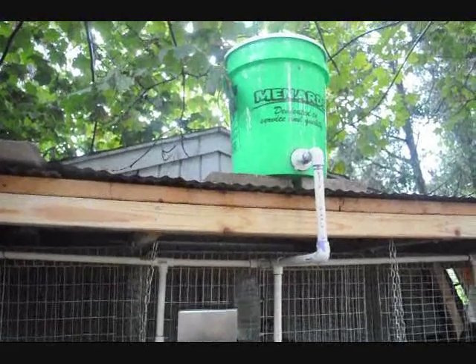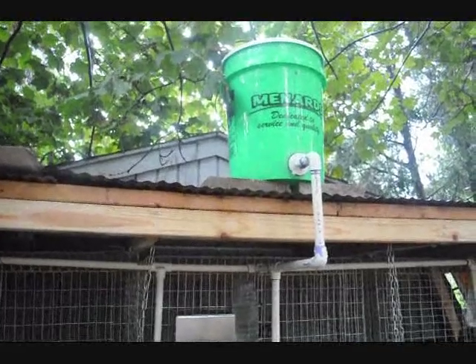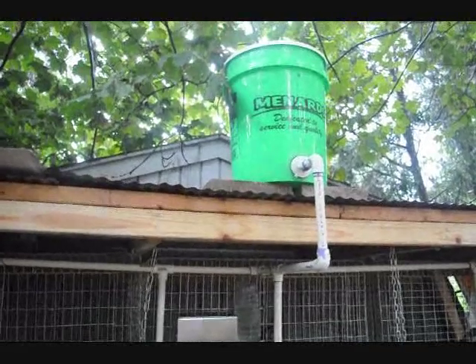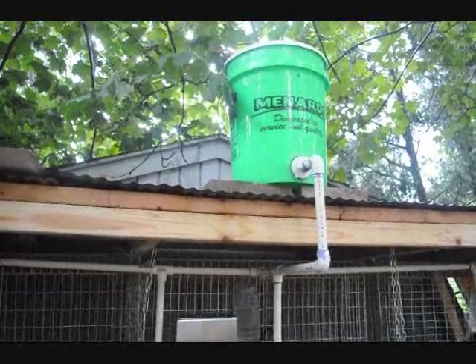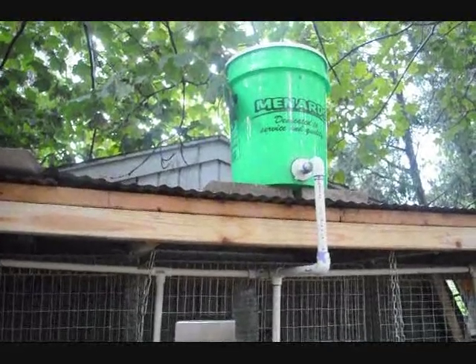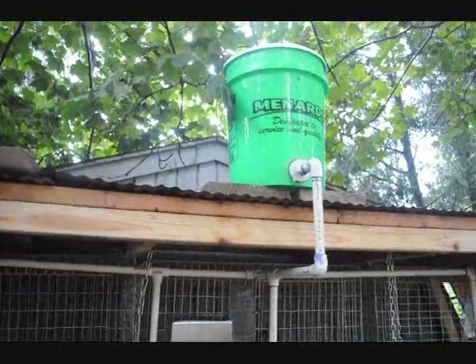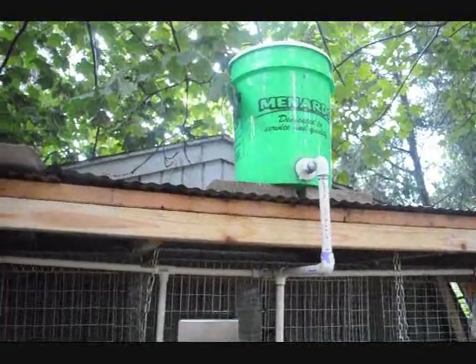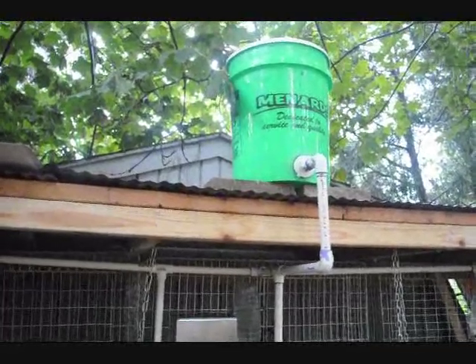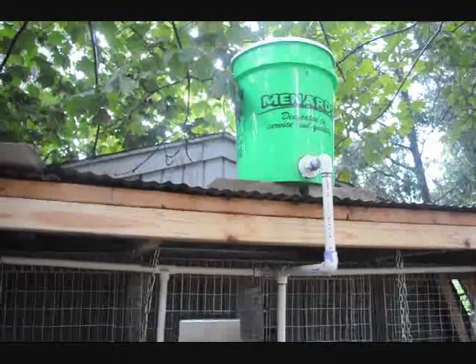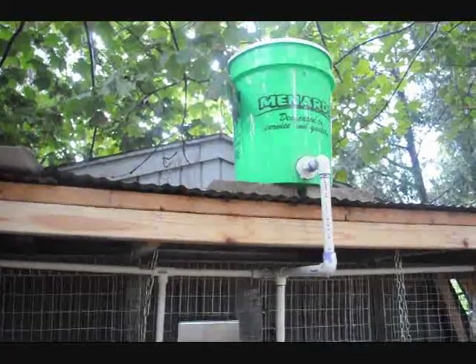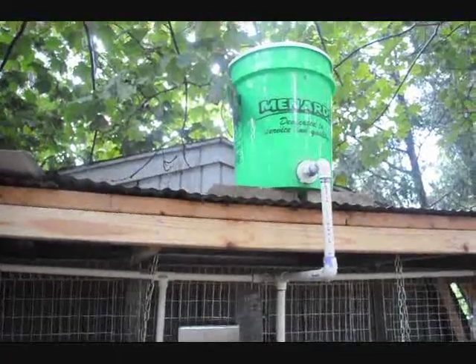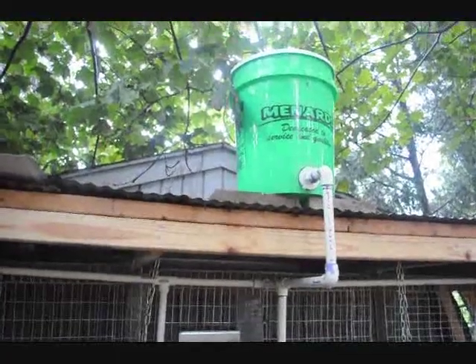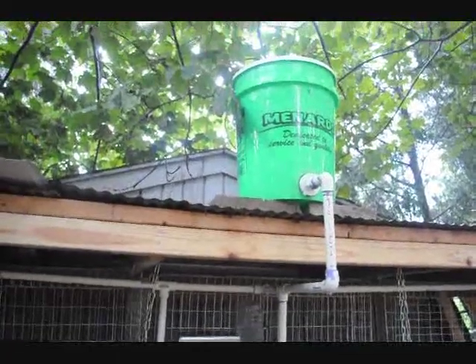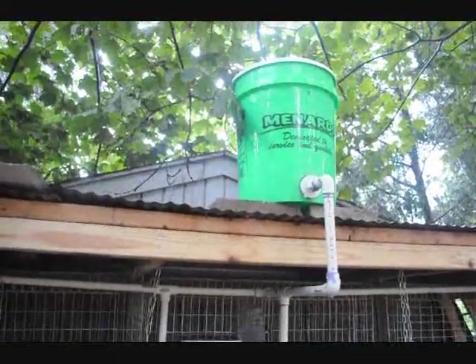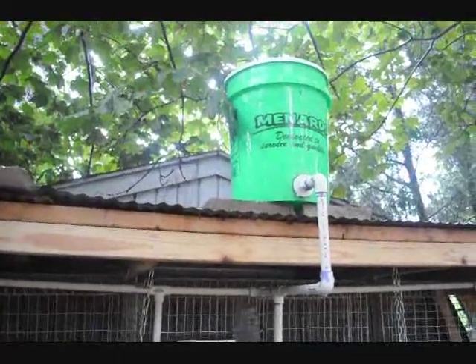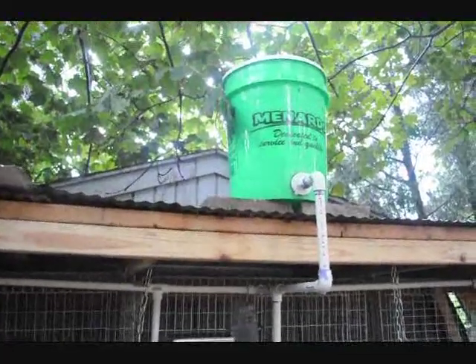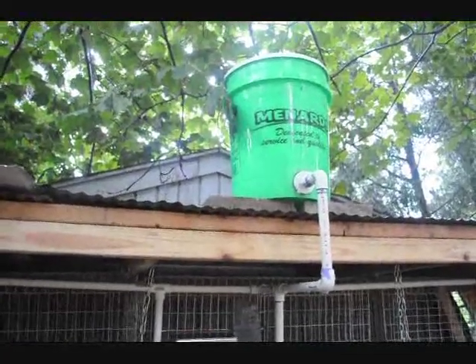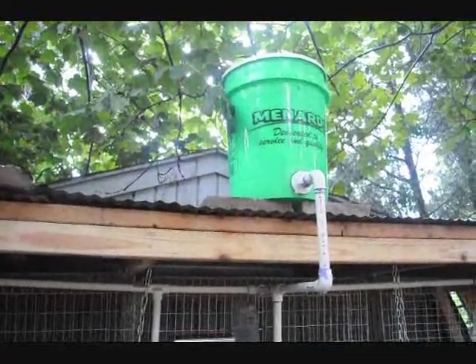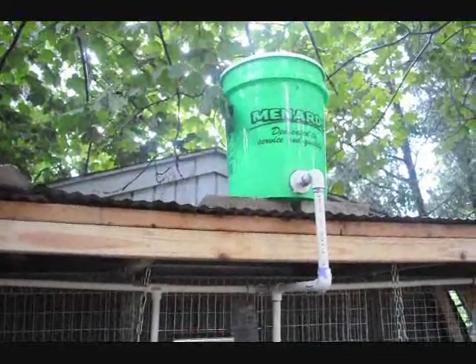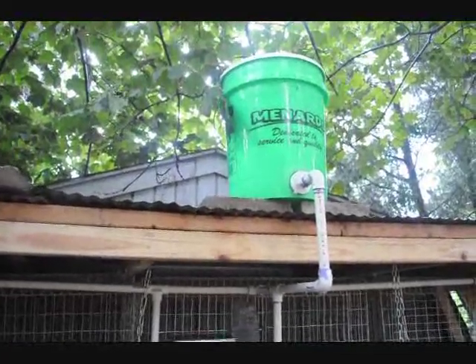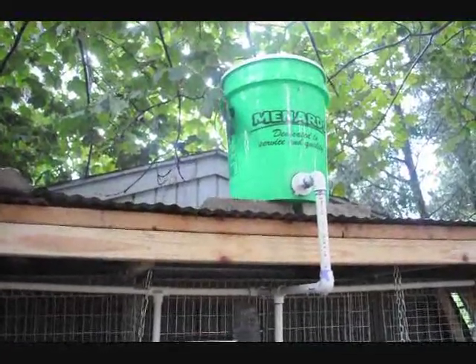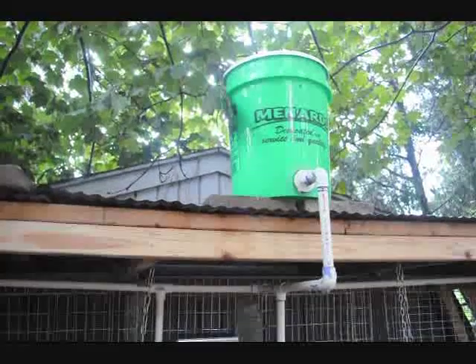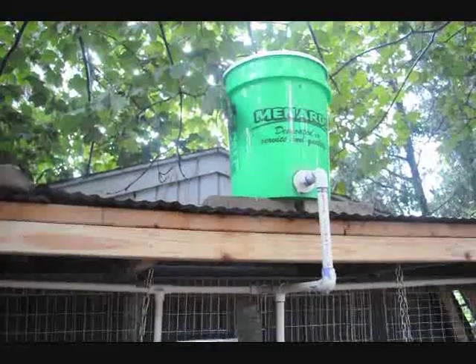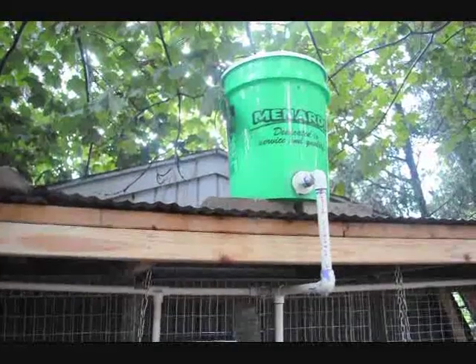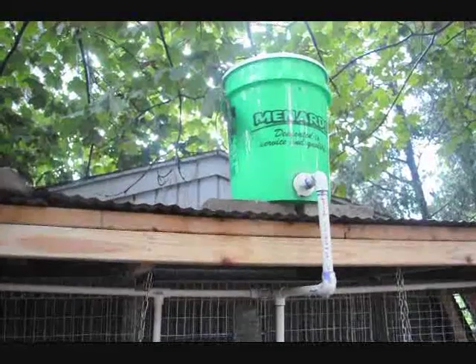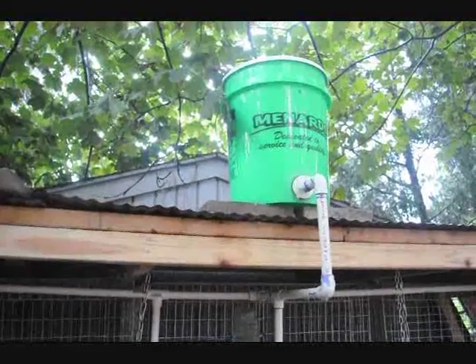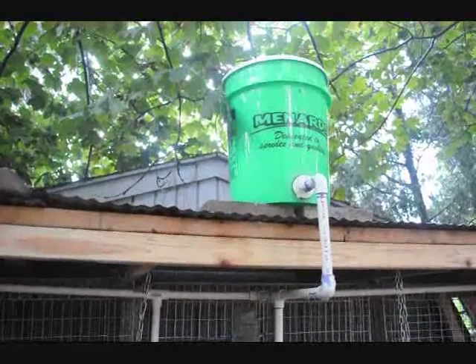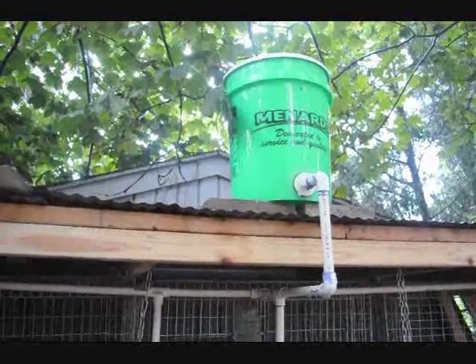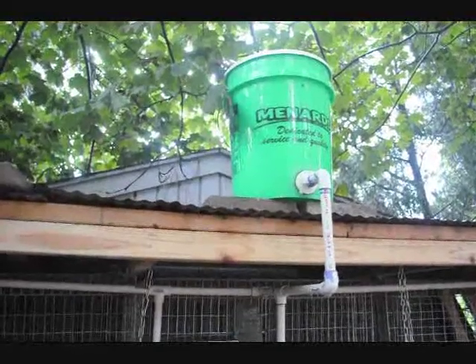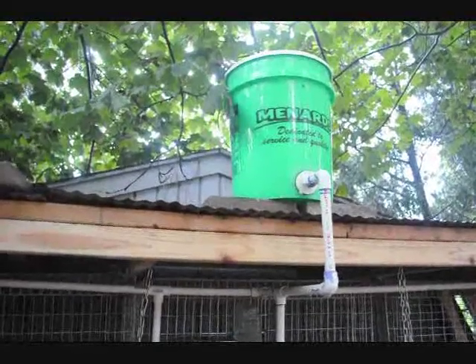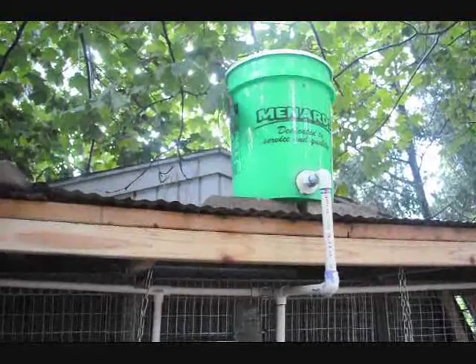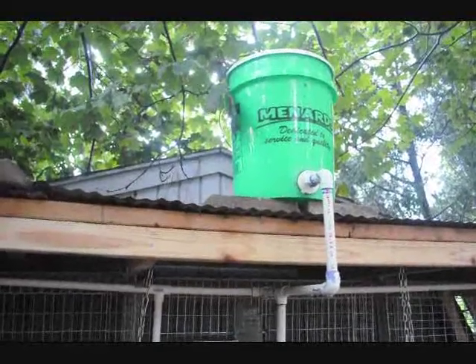I'm going to do a quick part two on the automatic drinker system I built for the rabbits.